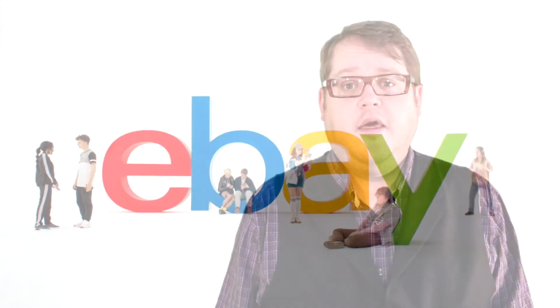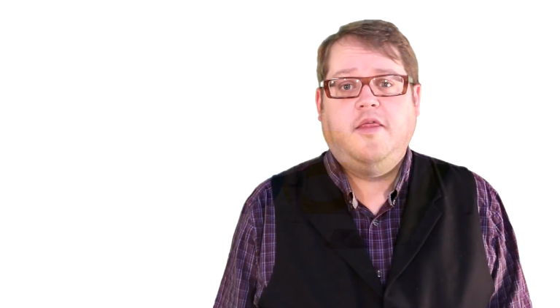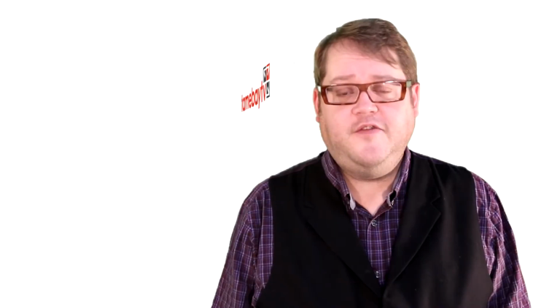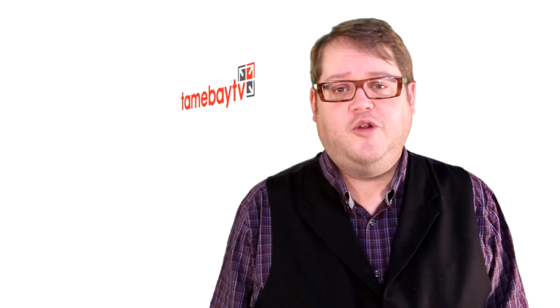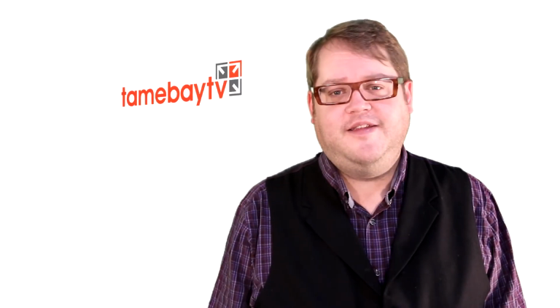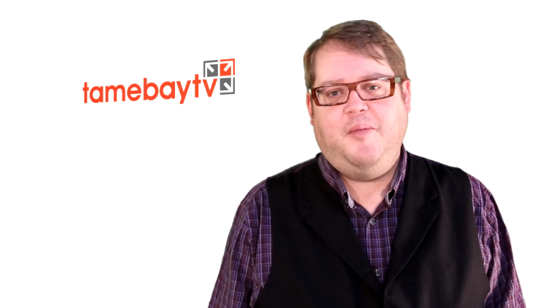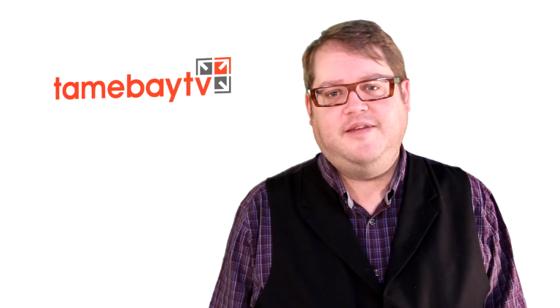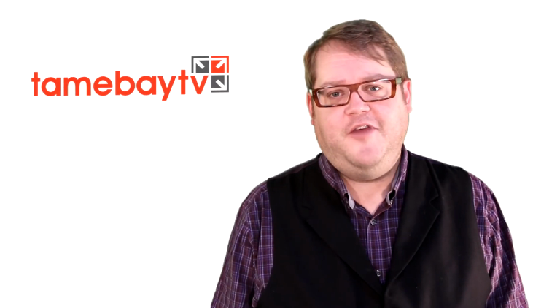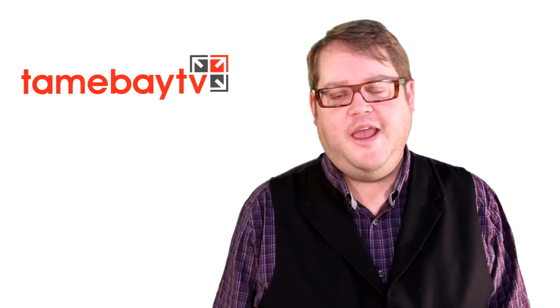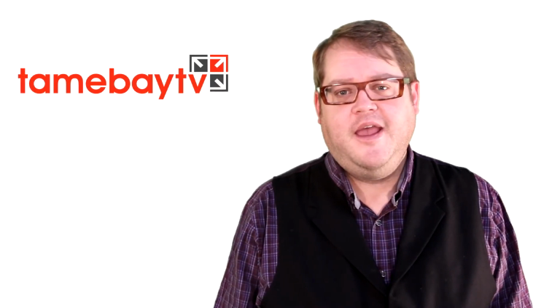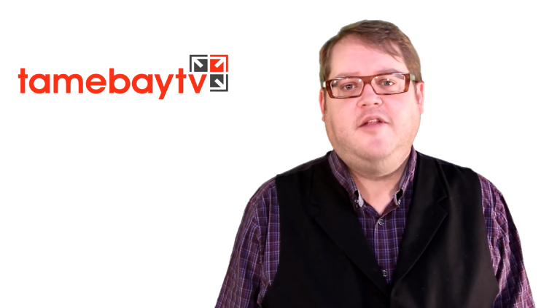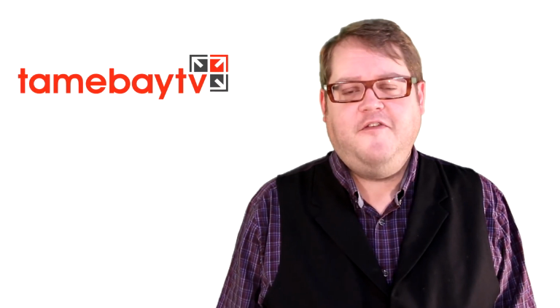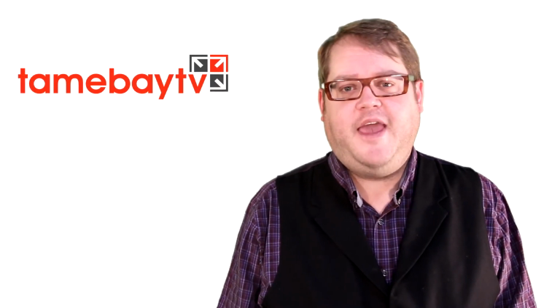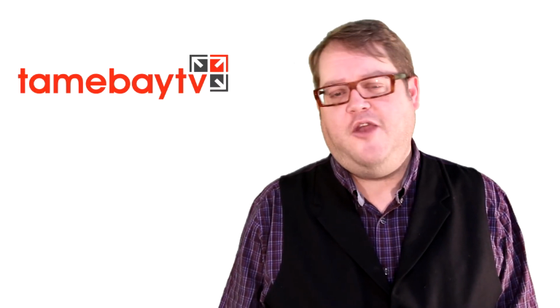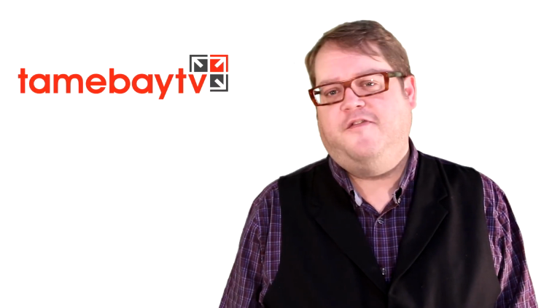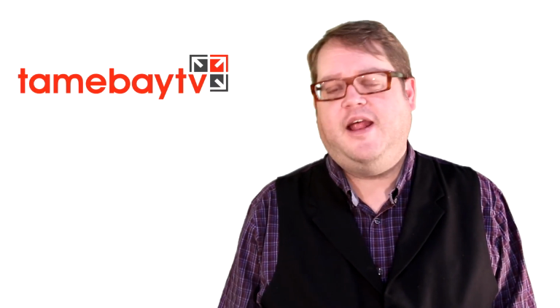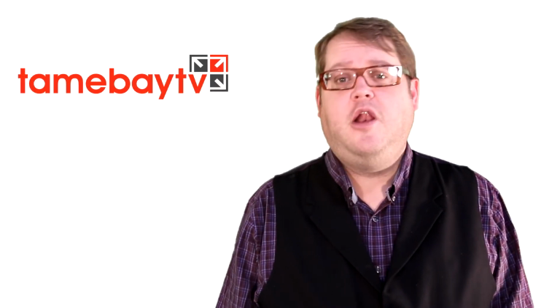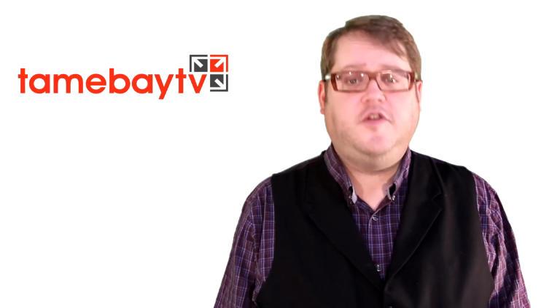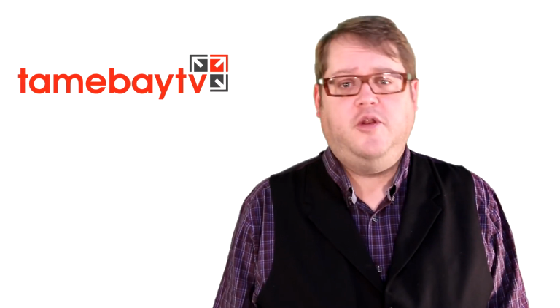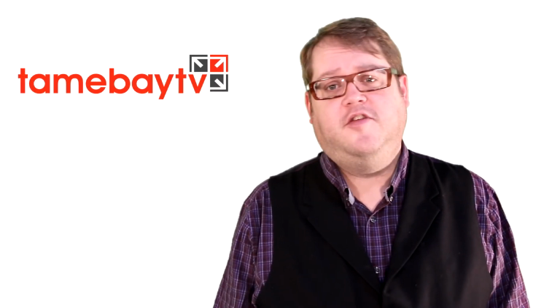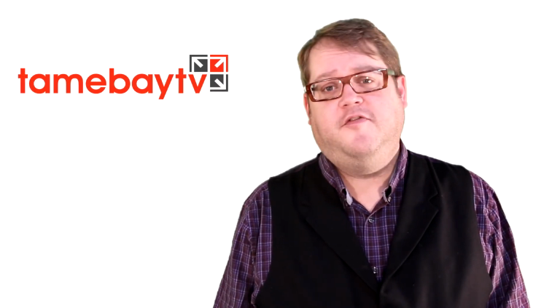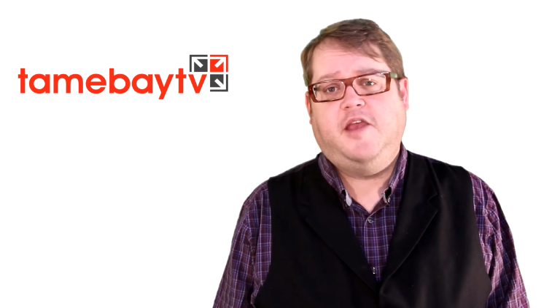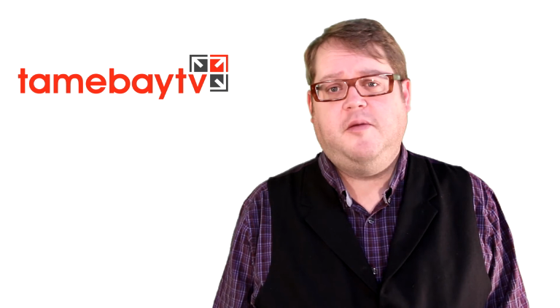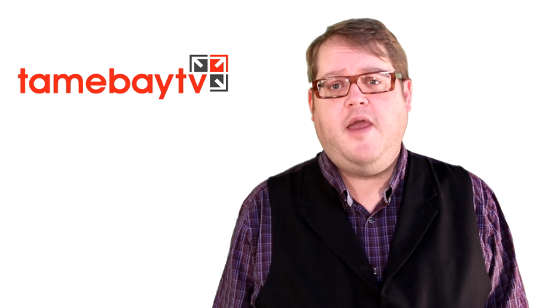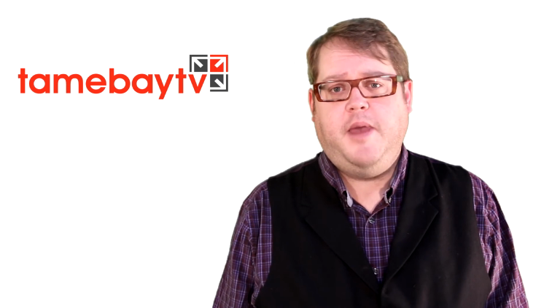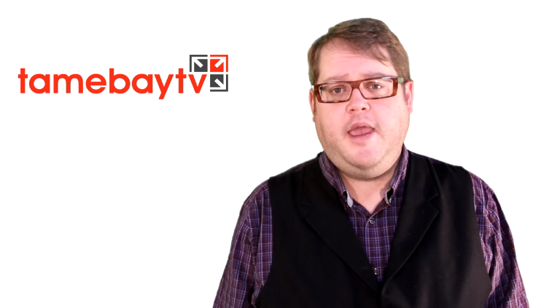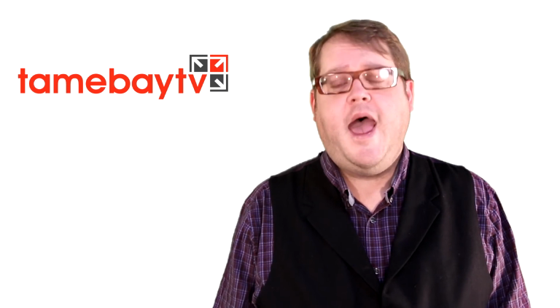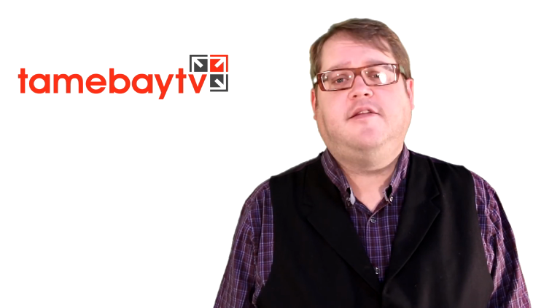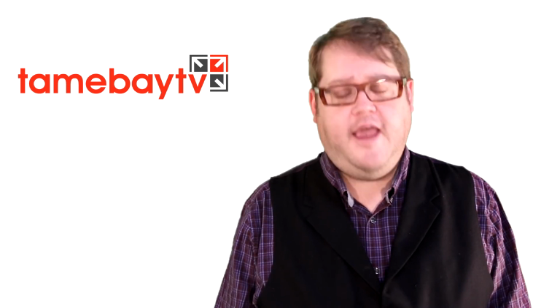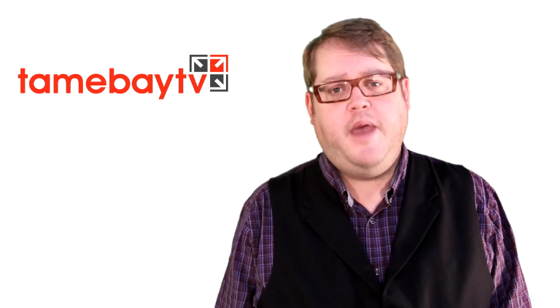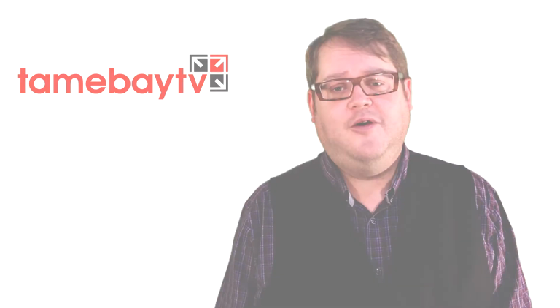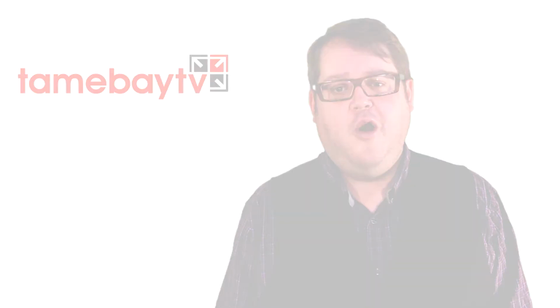Thanks for watching Tamebay TV. Don't forget you can find out lots more news and information about eBay at tamebay.com.